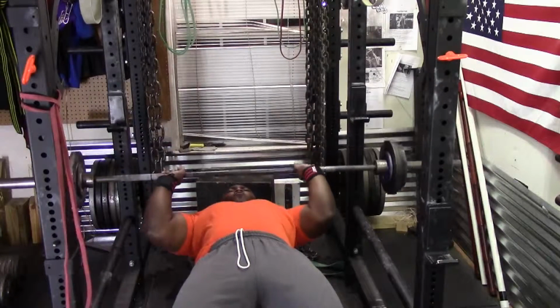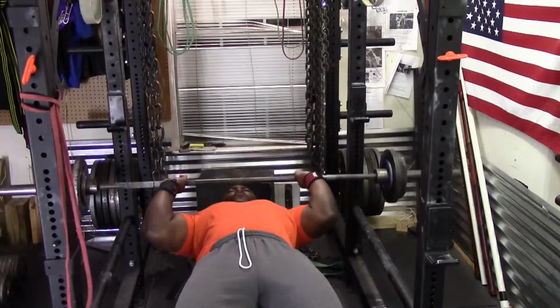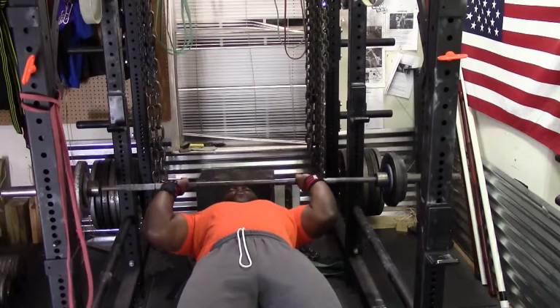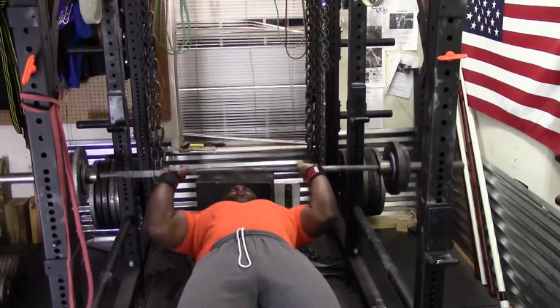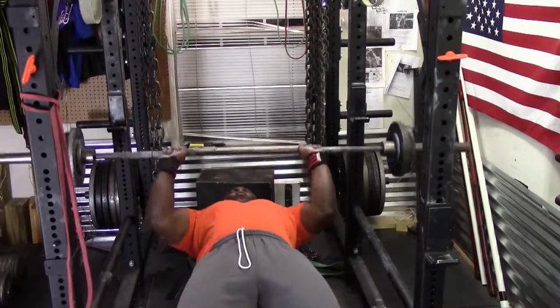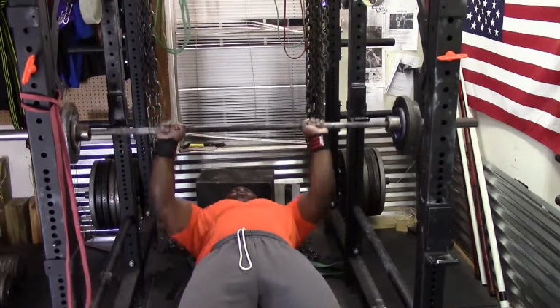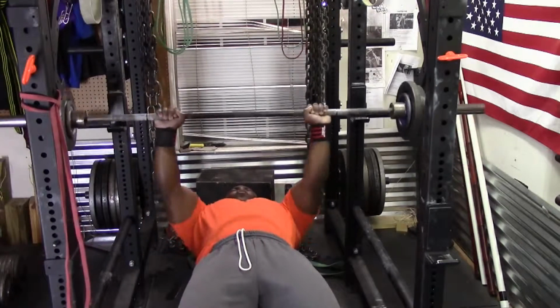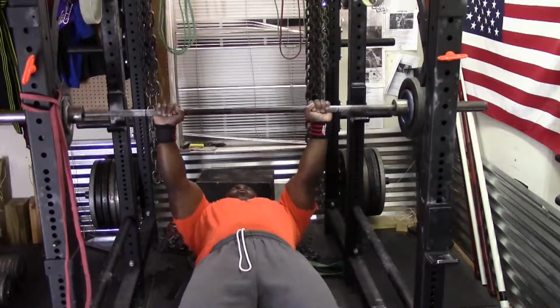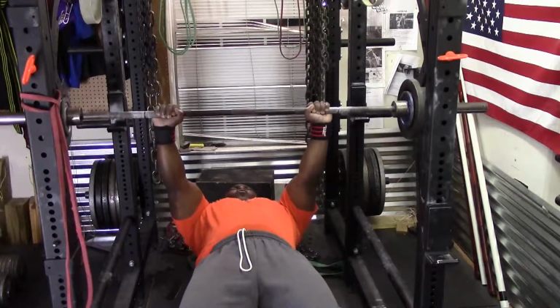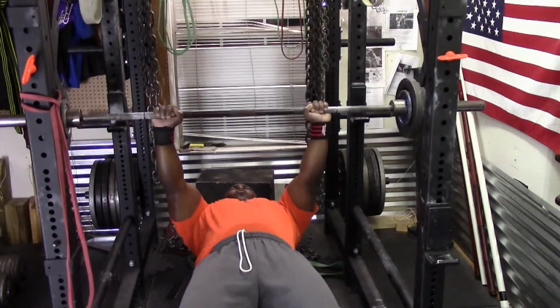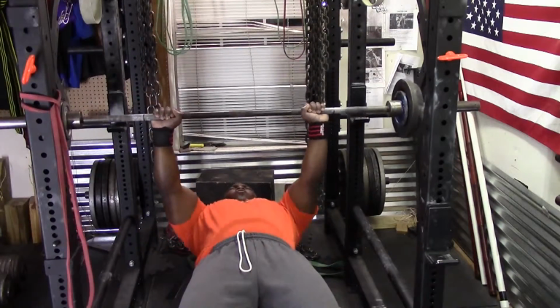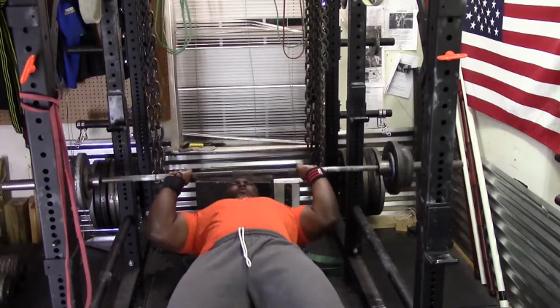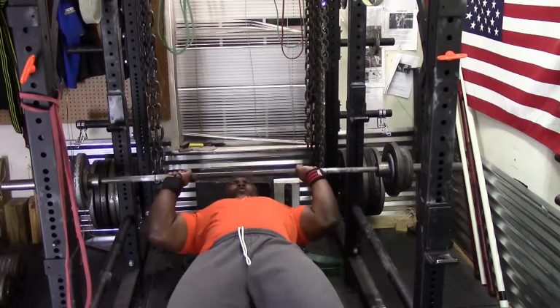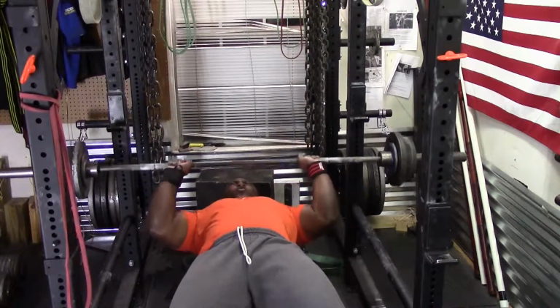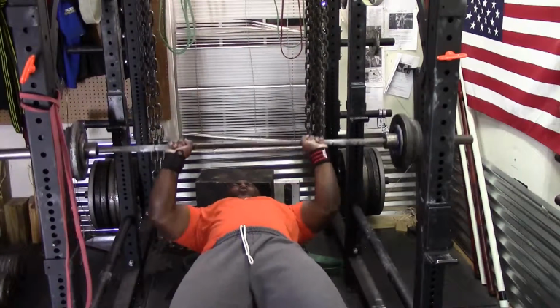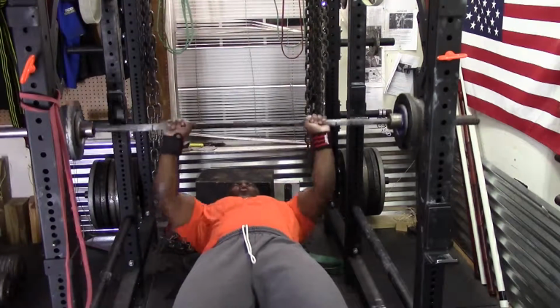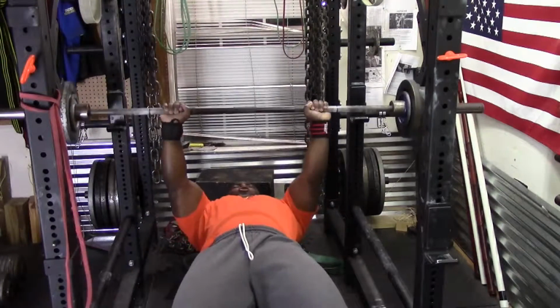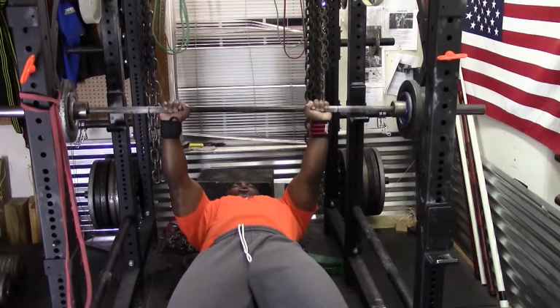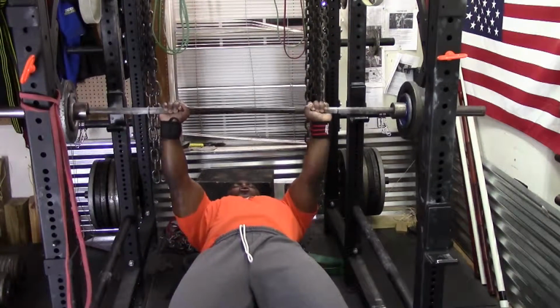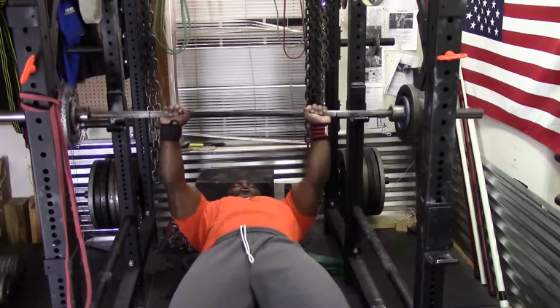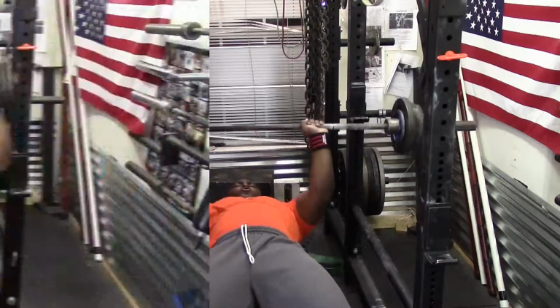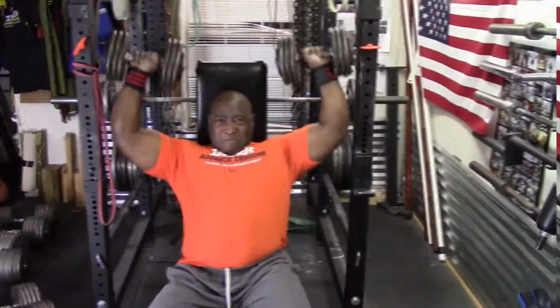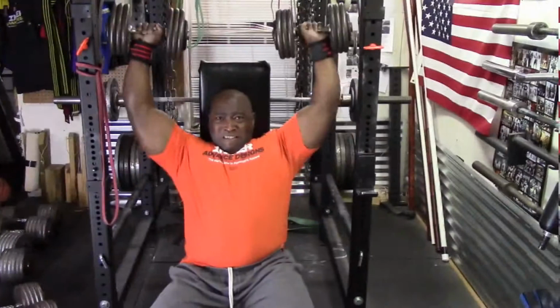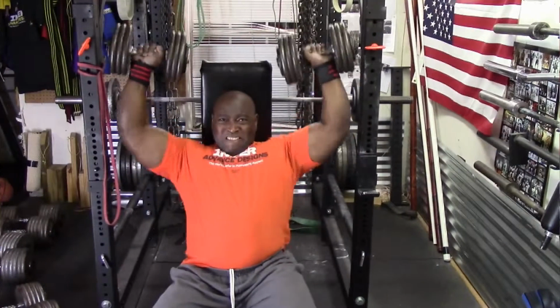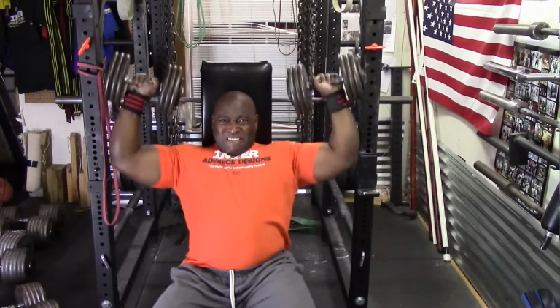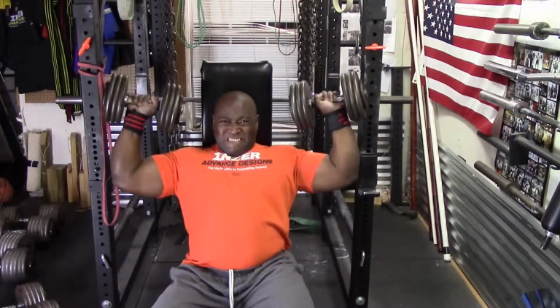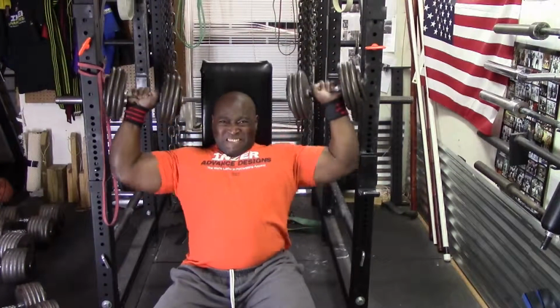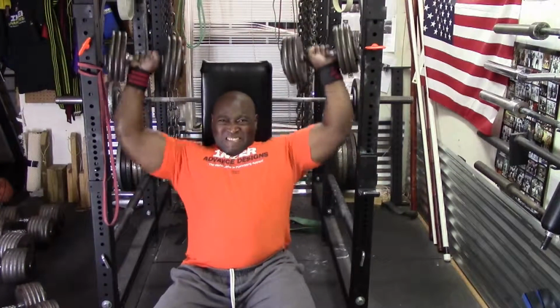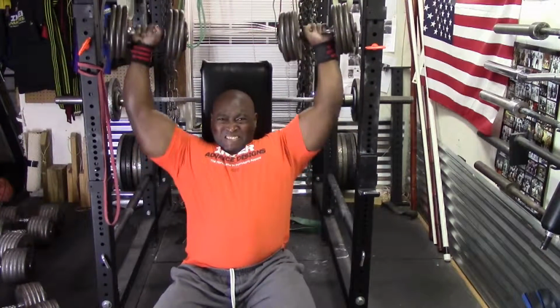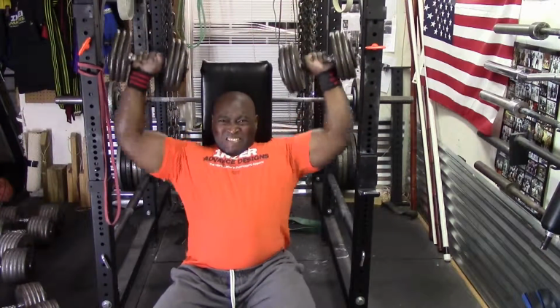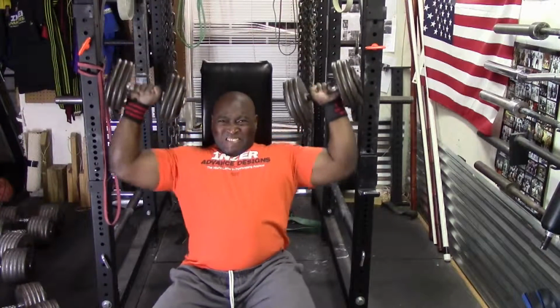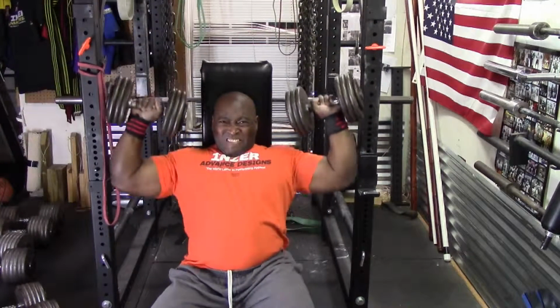I then followed that with dumbbell presses. I did three sets of 10.